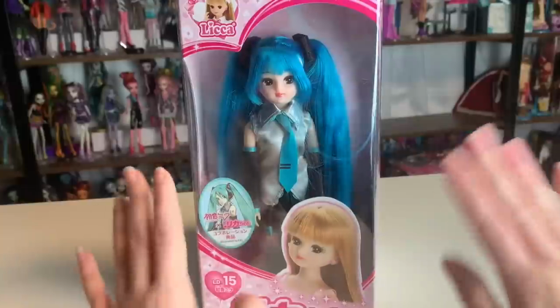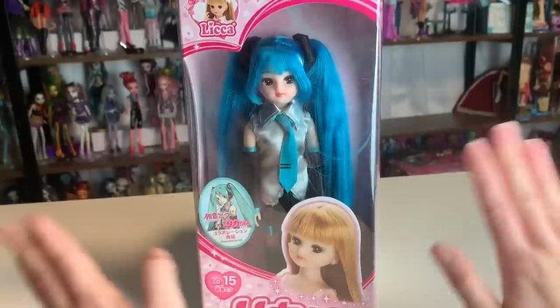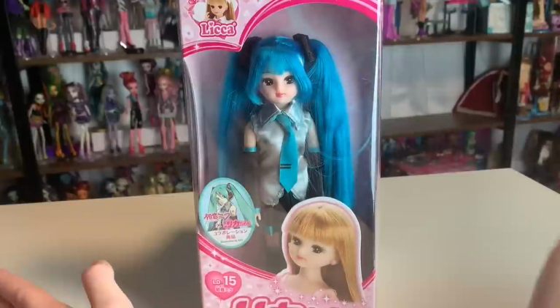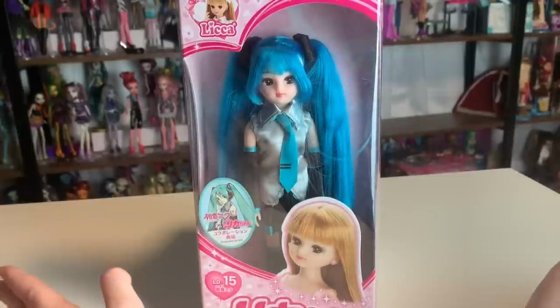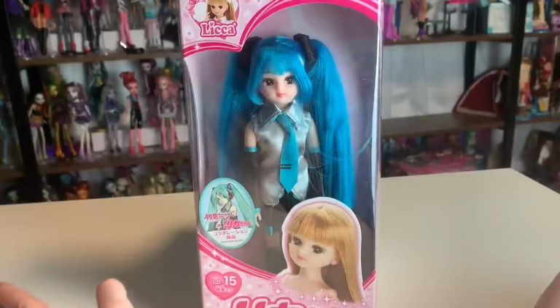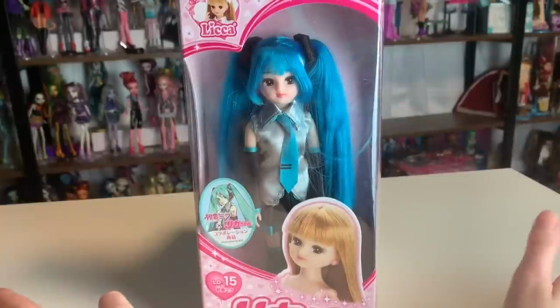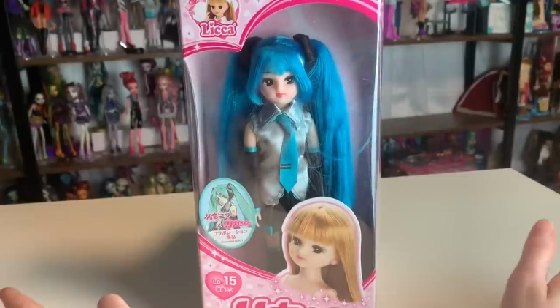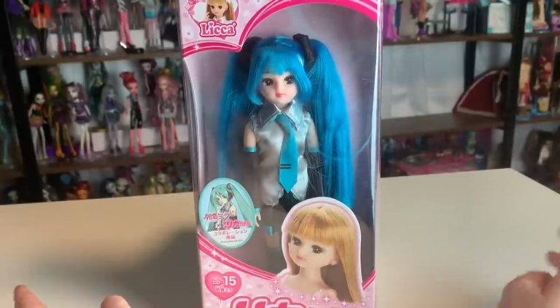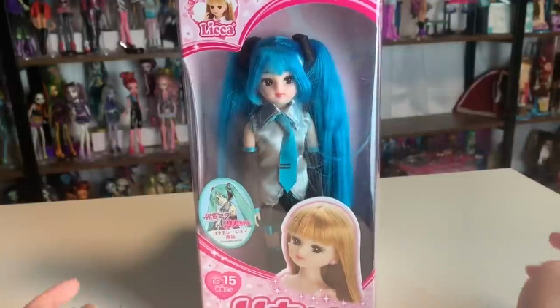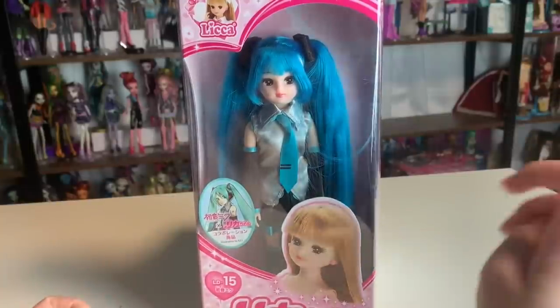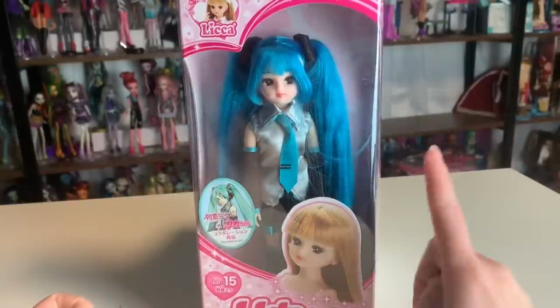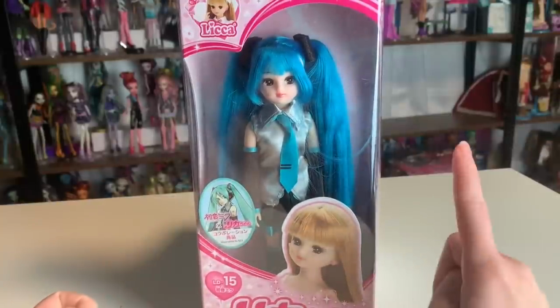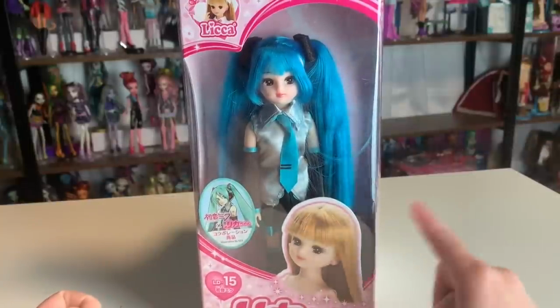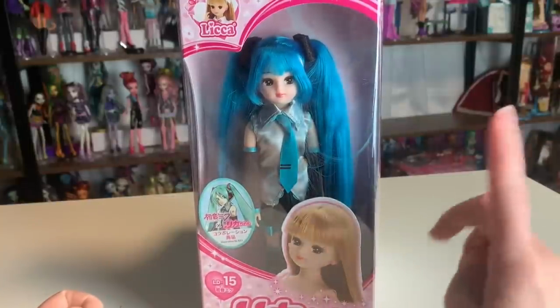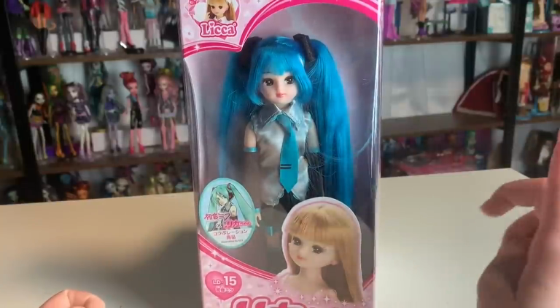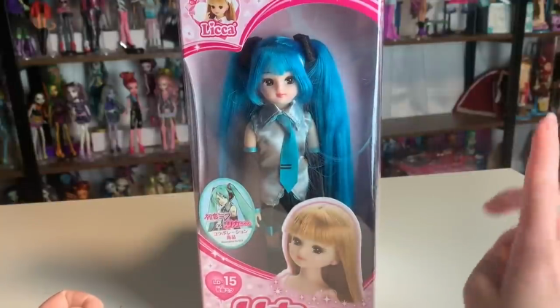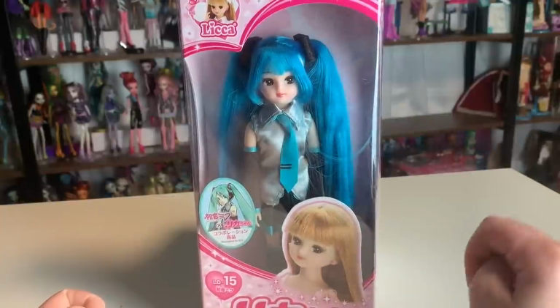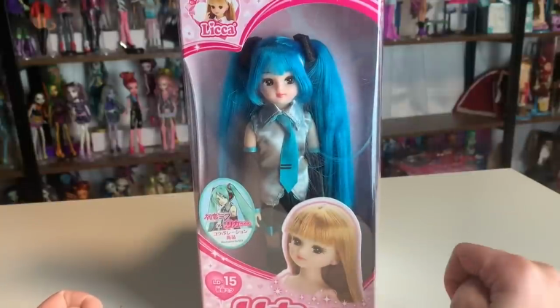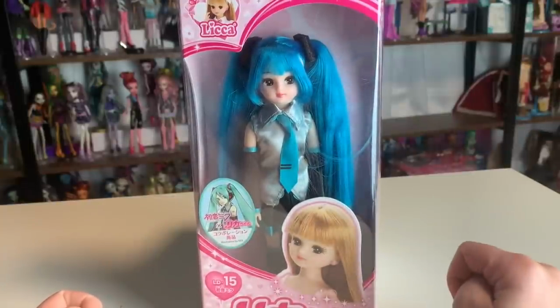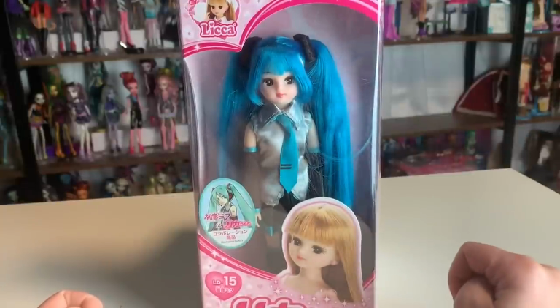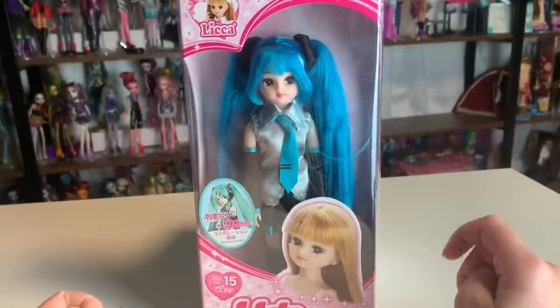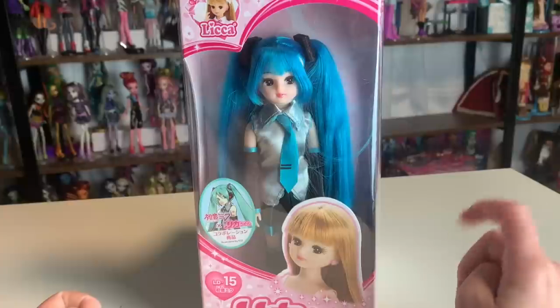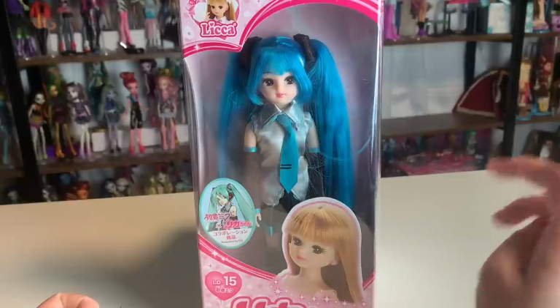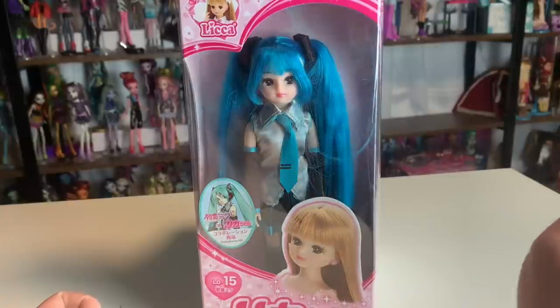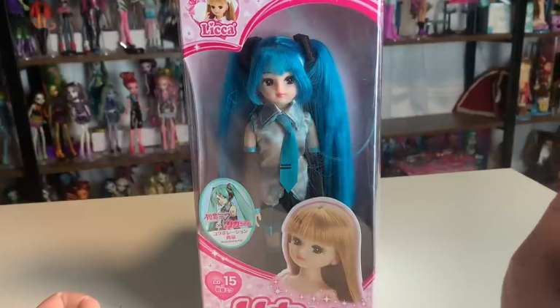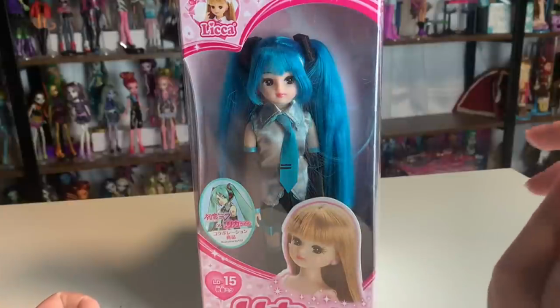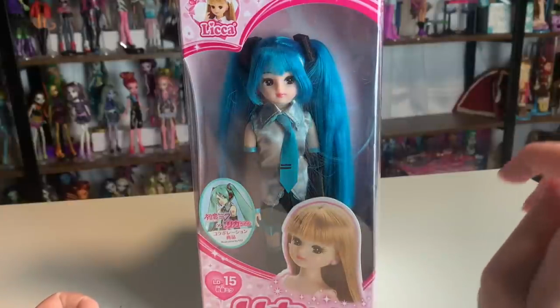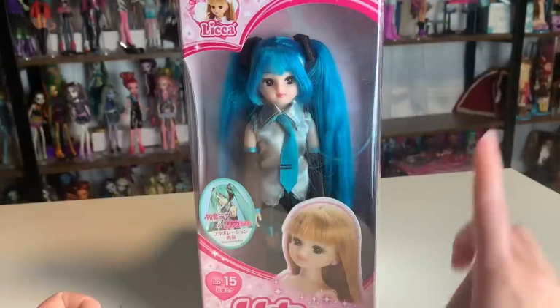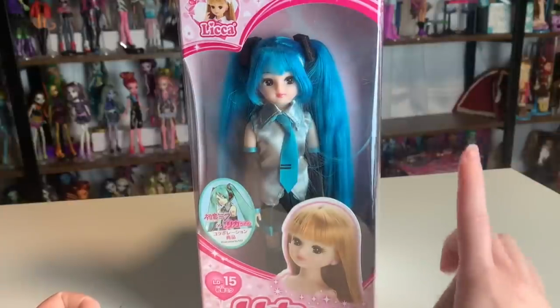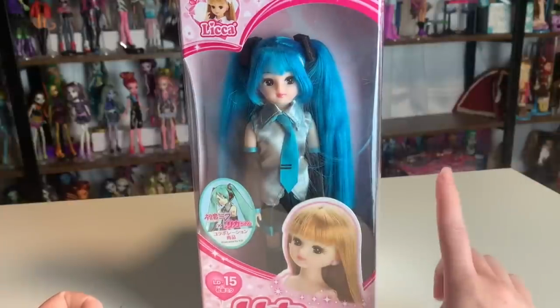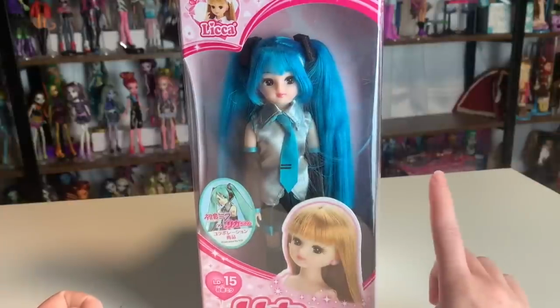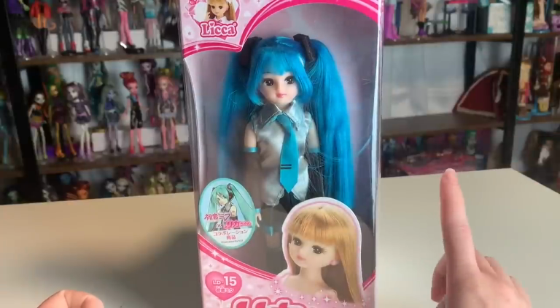Hey everyone! It's me, ex-Canadensis. Welcome to my channel or welcome back to my channel. If you're new here, I post new doll-related videos every single day.